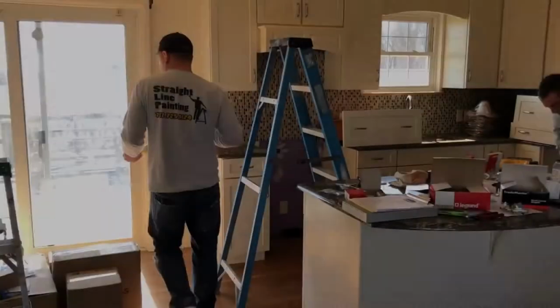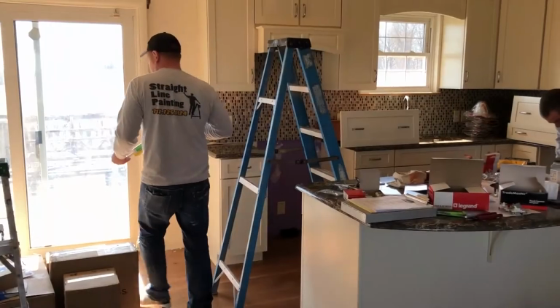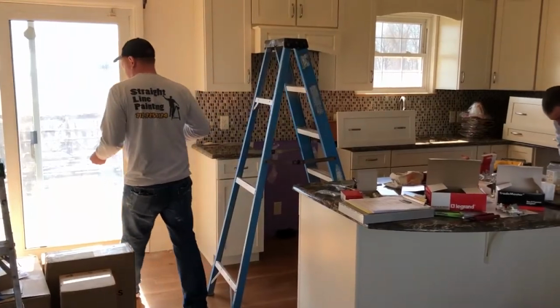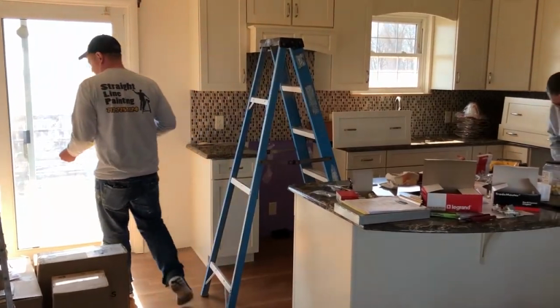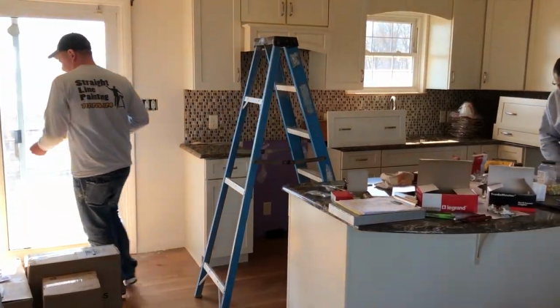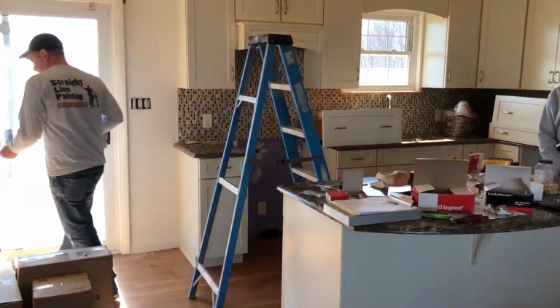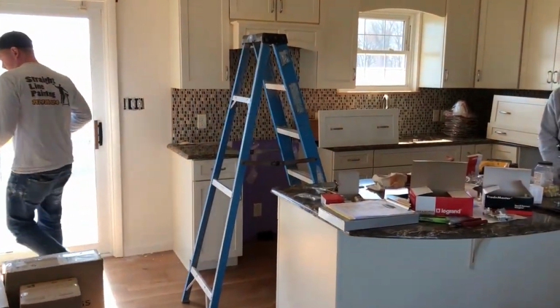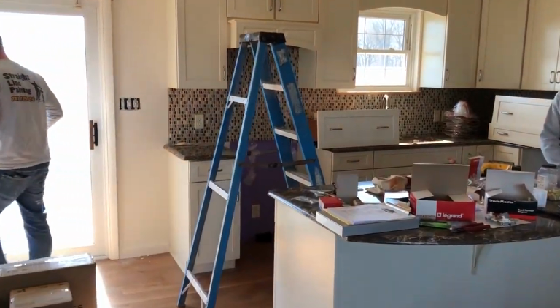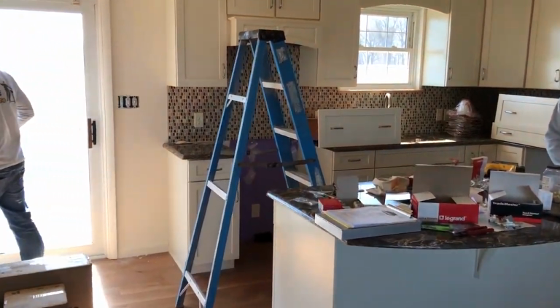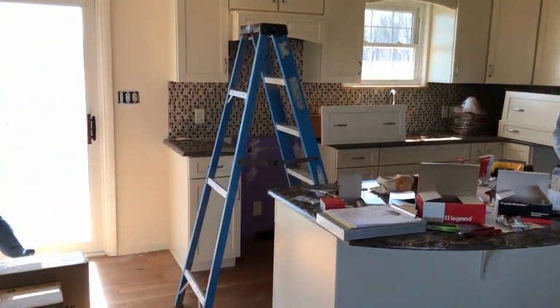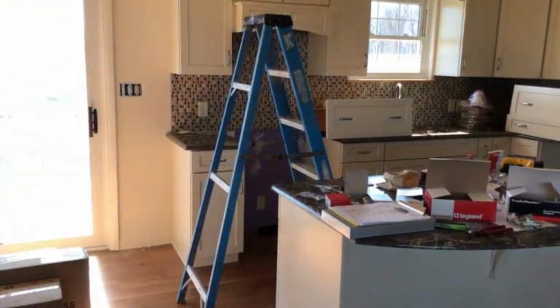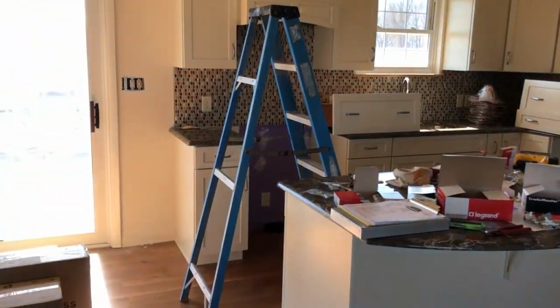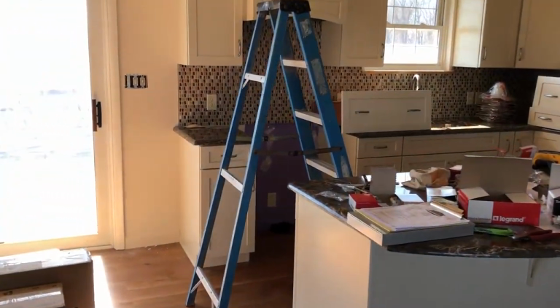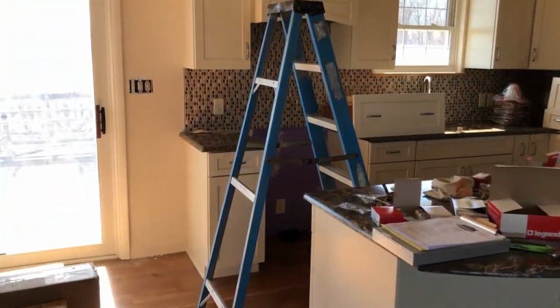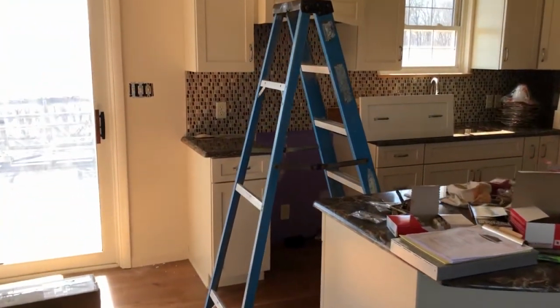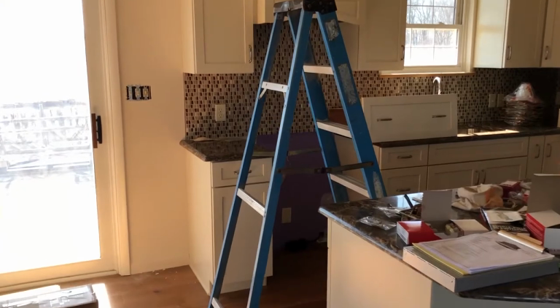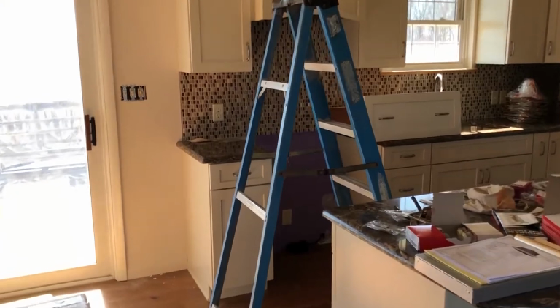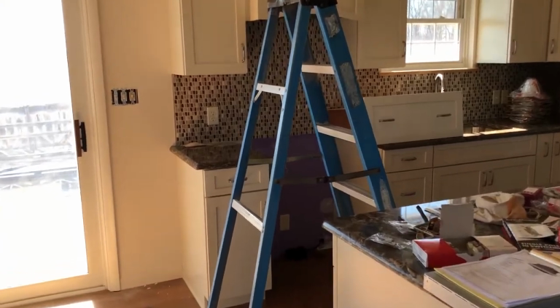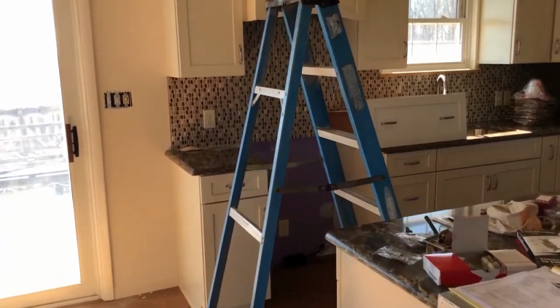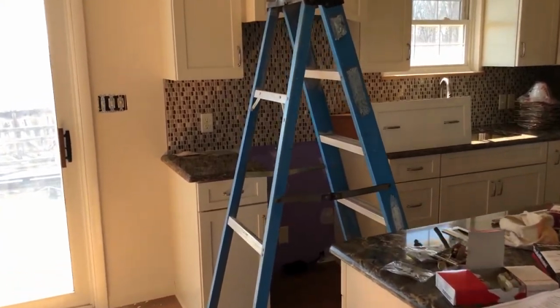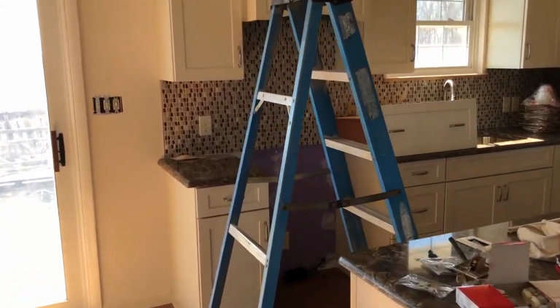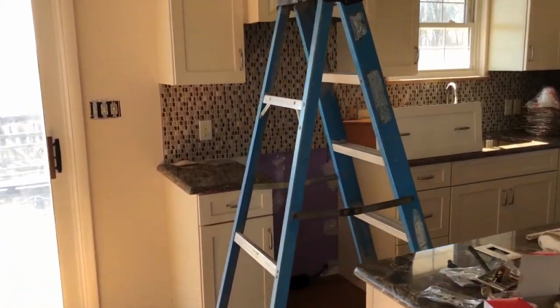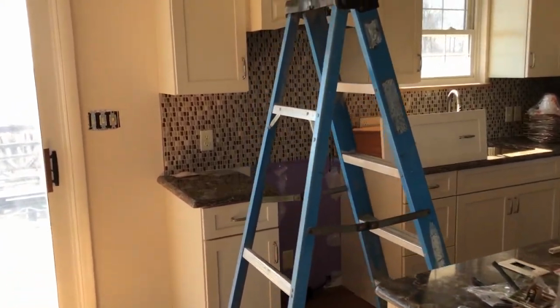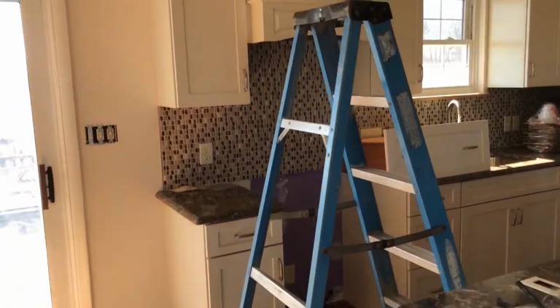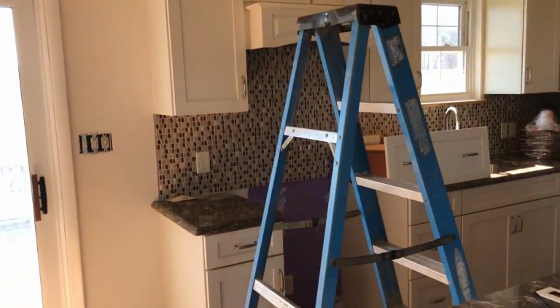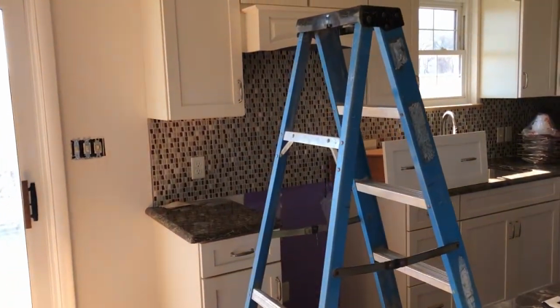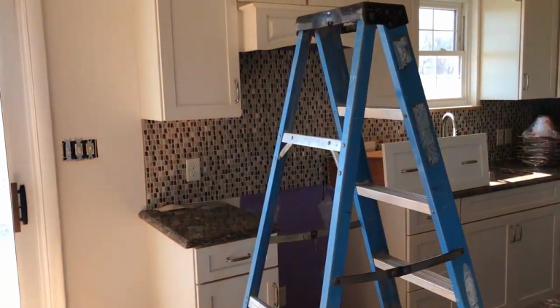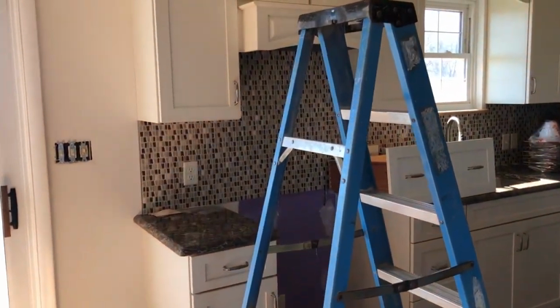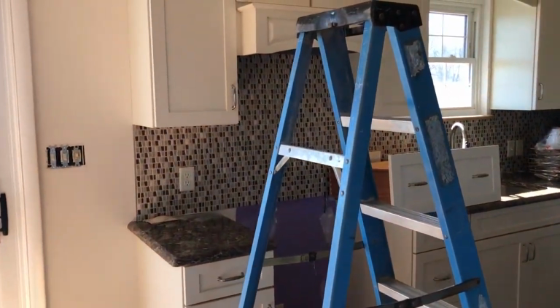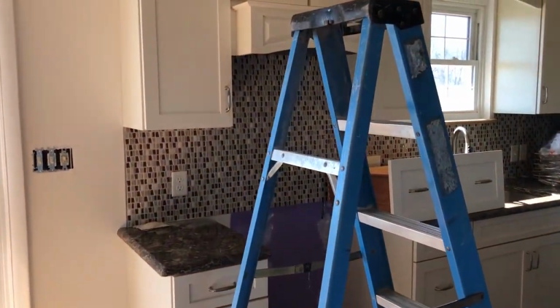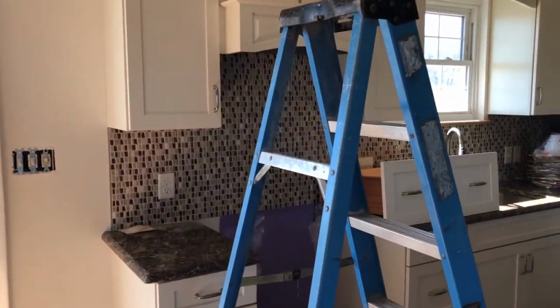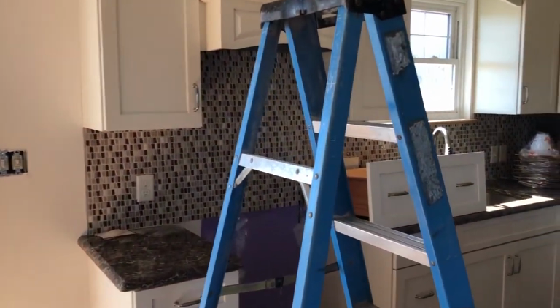The backsplash we installed in this kitchen is Marathi Min Park Sandbox Trapezoid Mosaic.